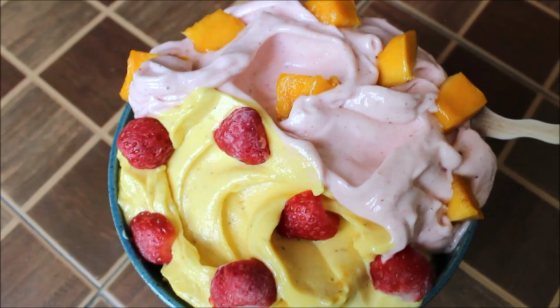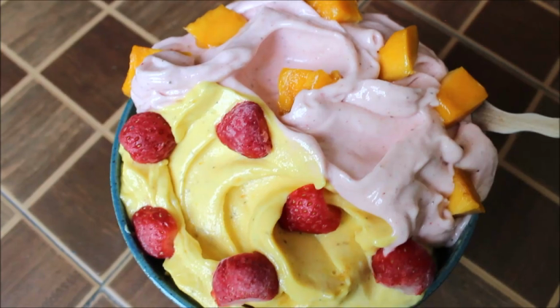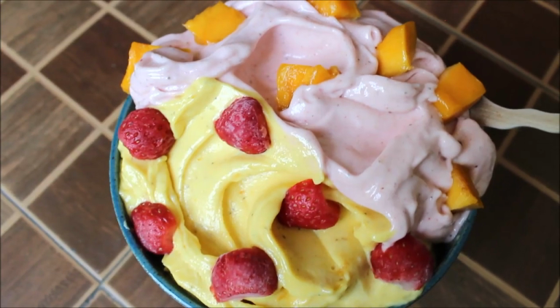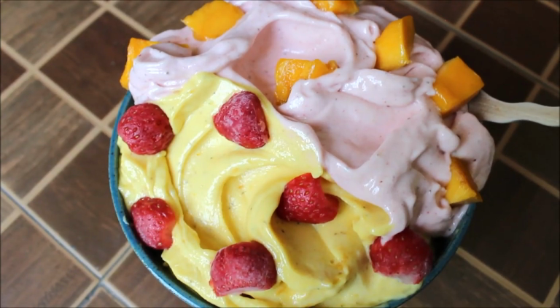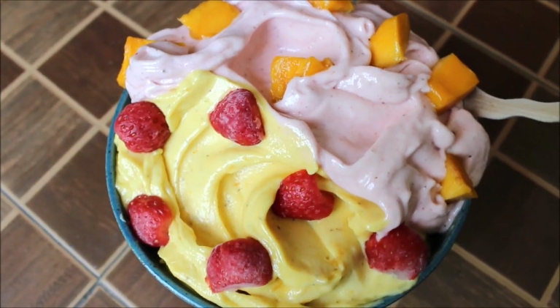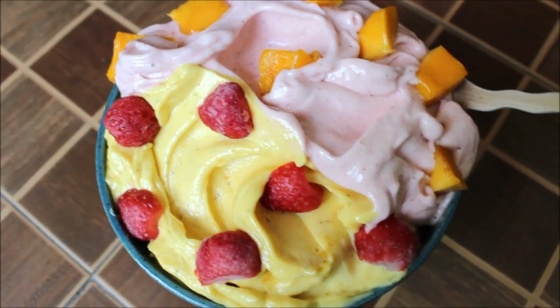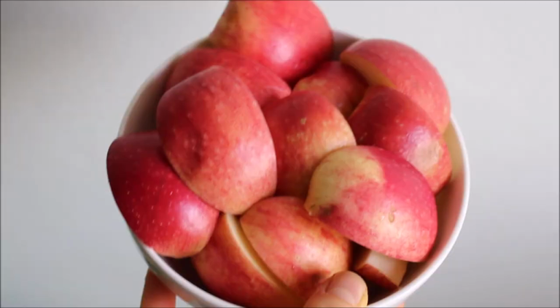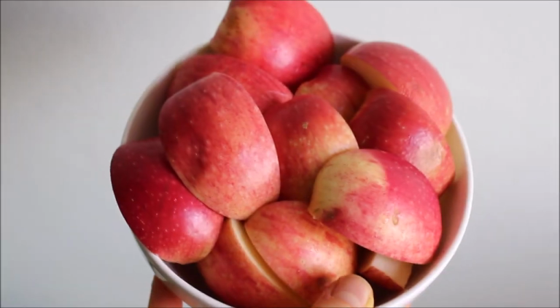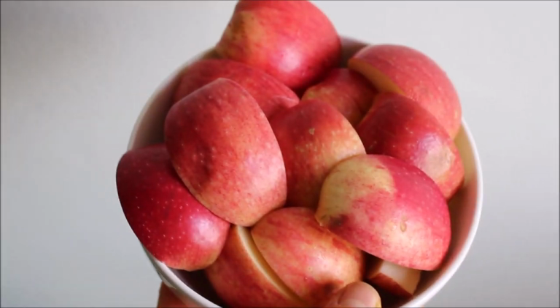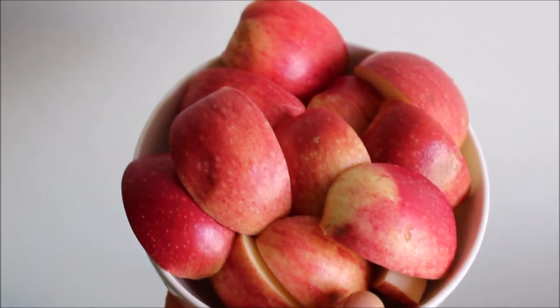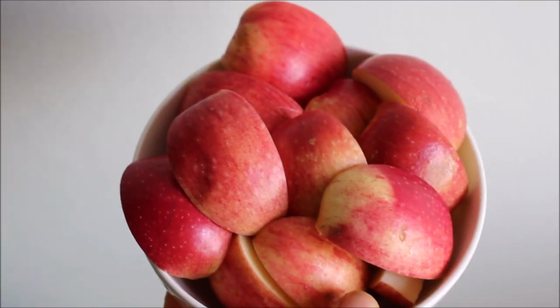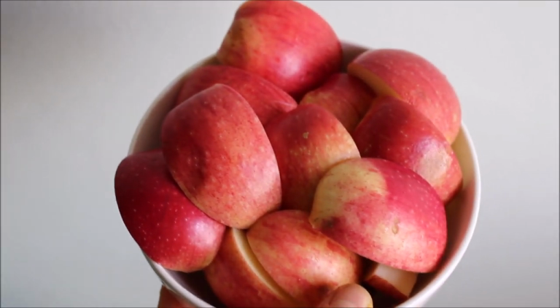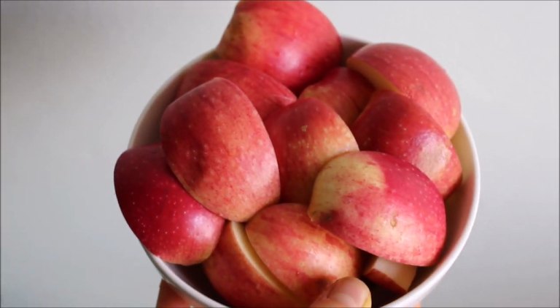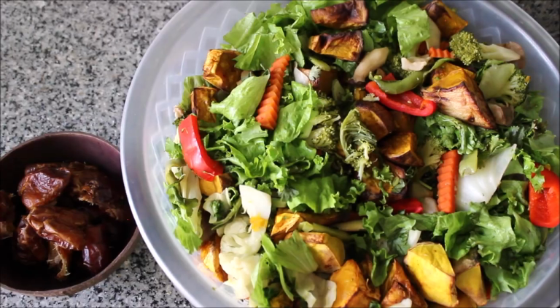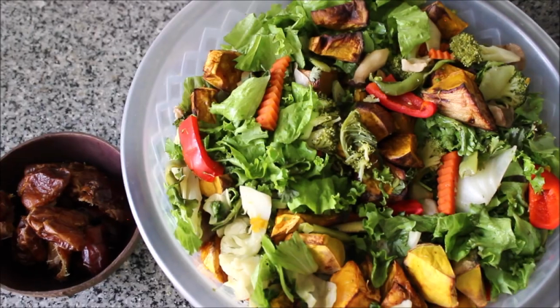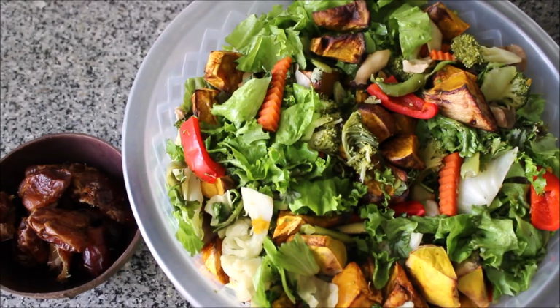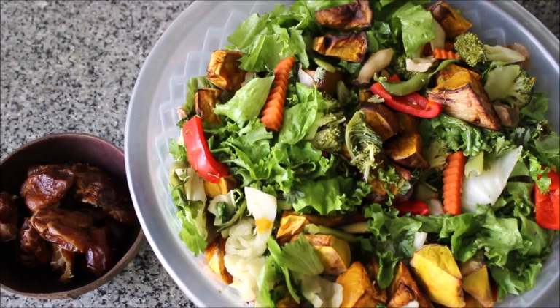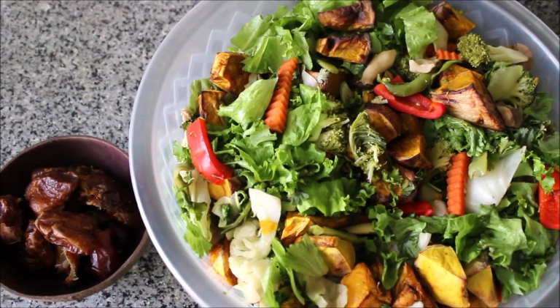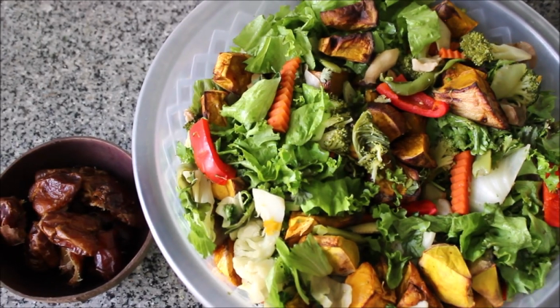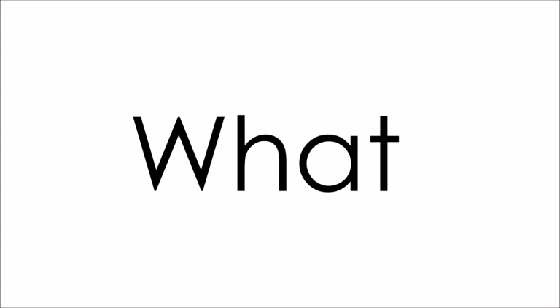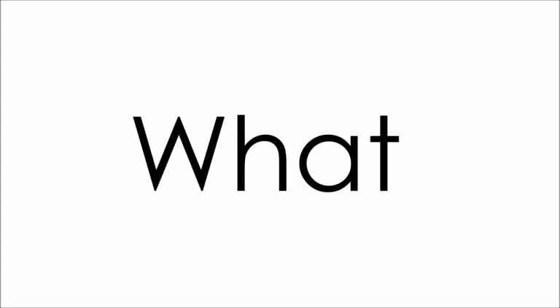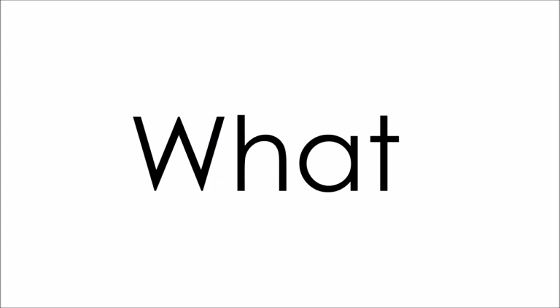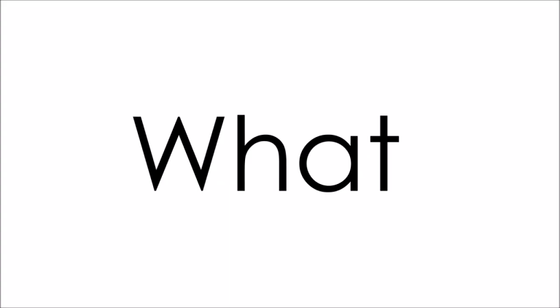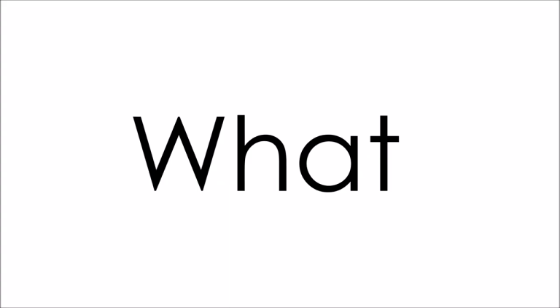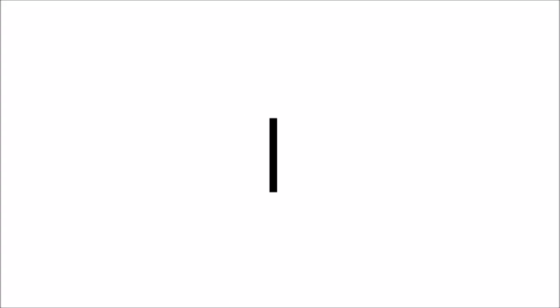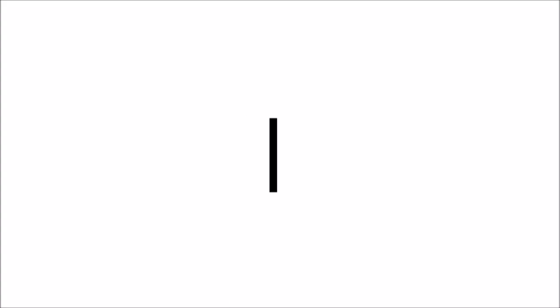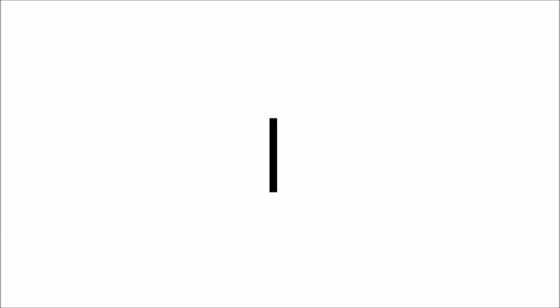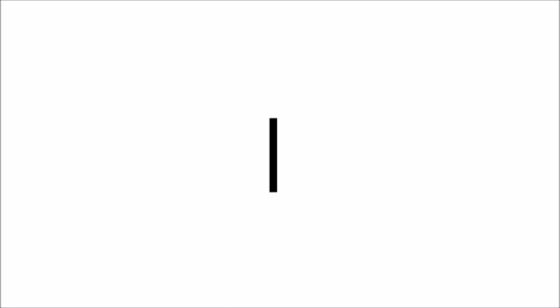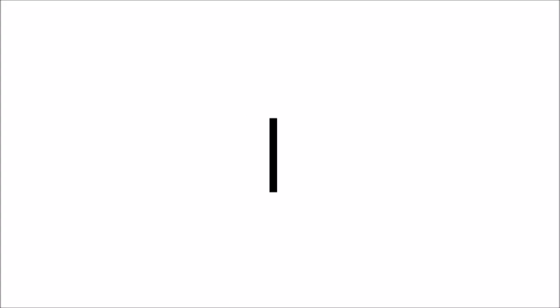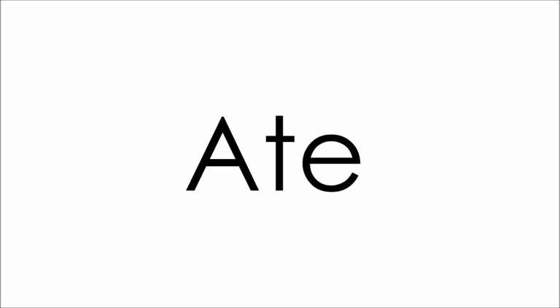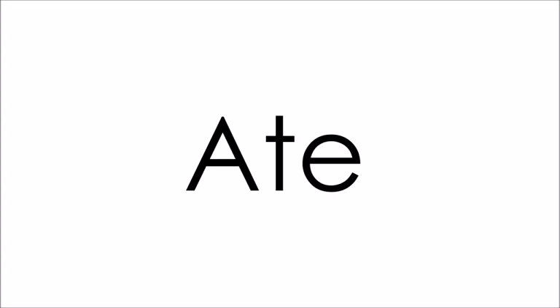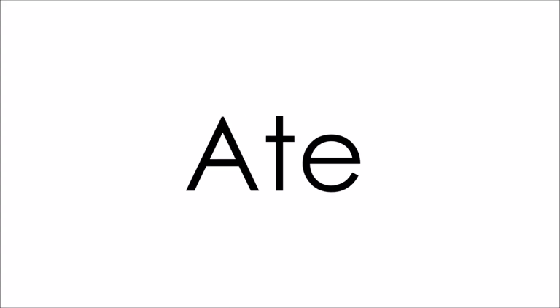Hello my friends, welcome back to another what I ate today video. I'm going to show you everything I ate in a day.